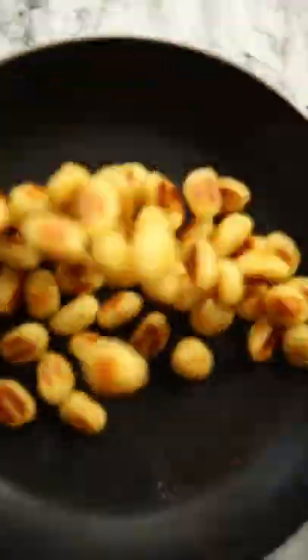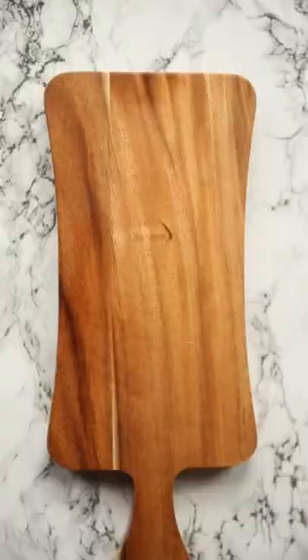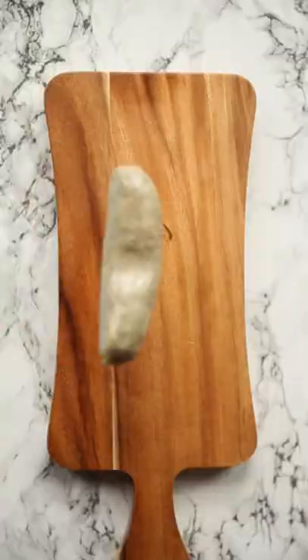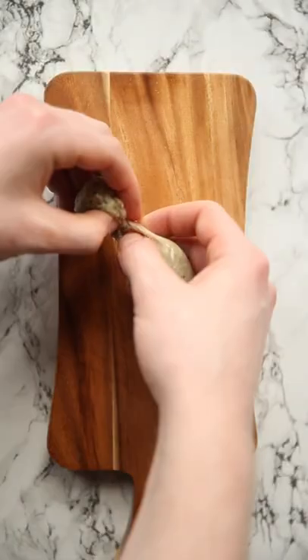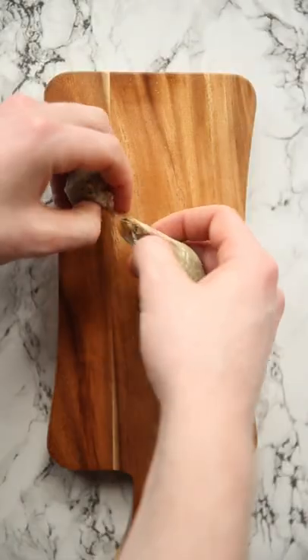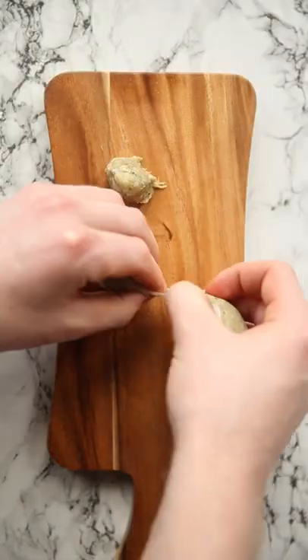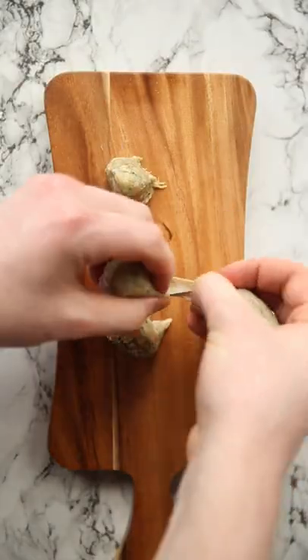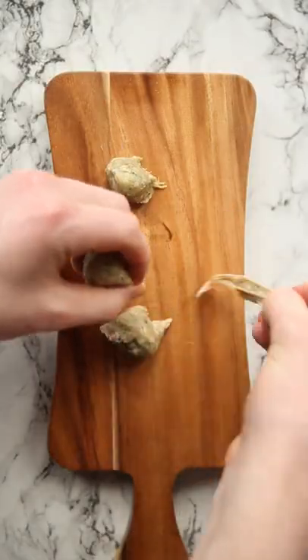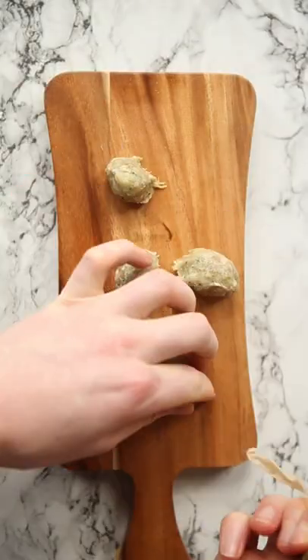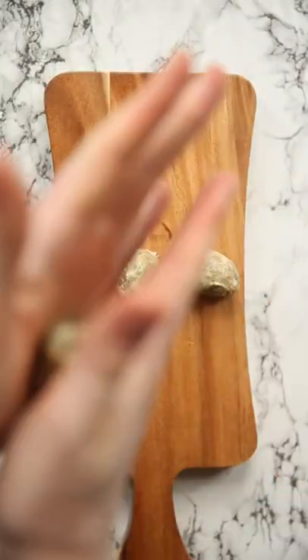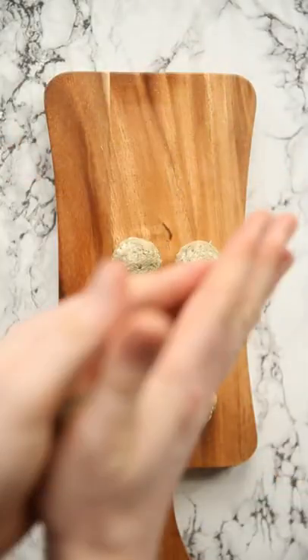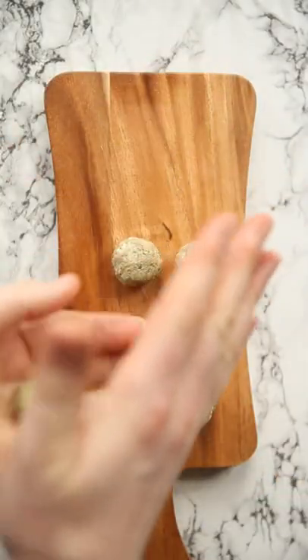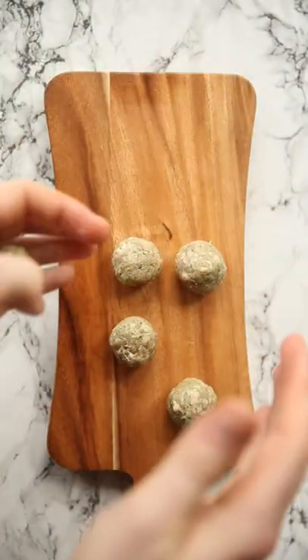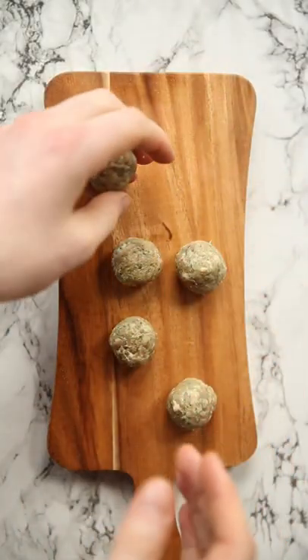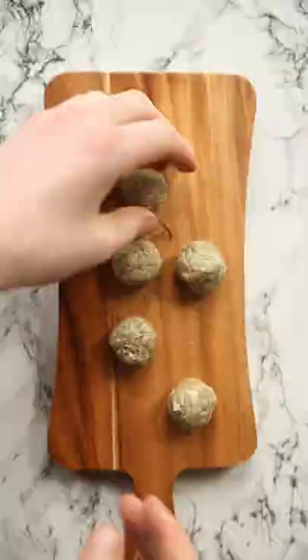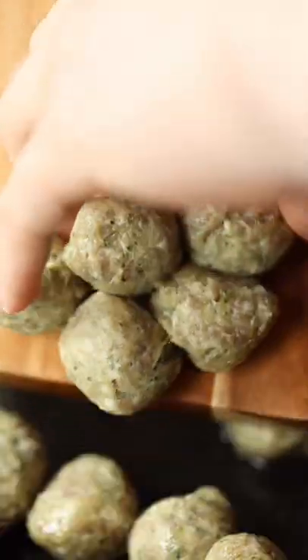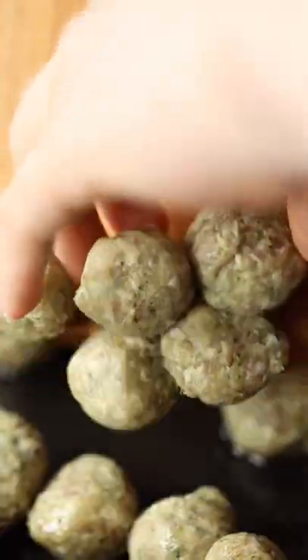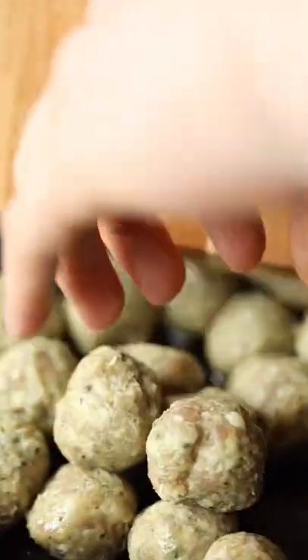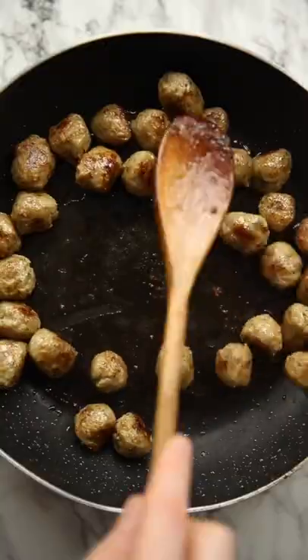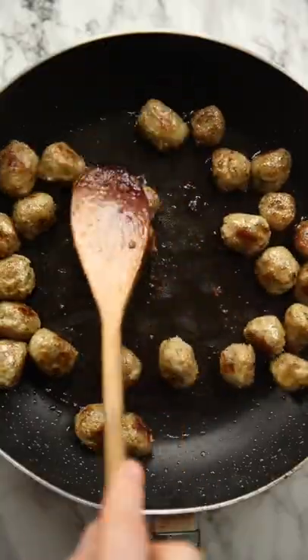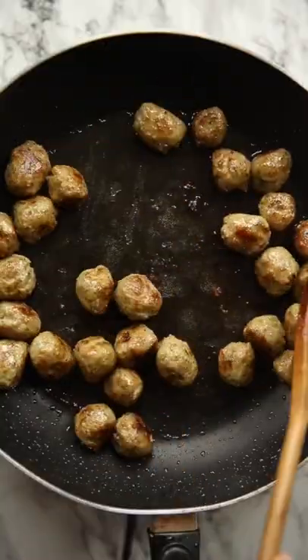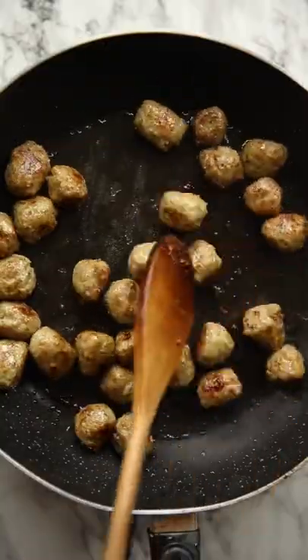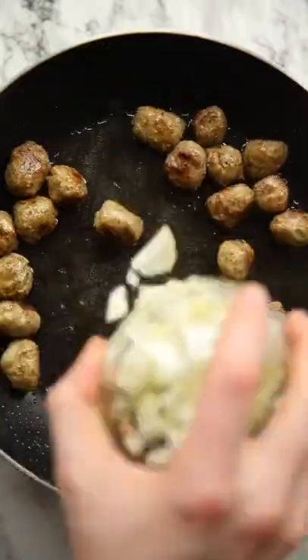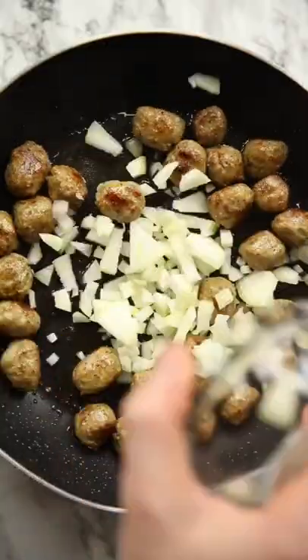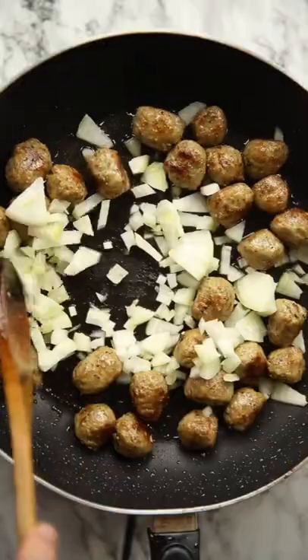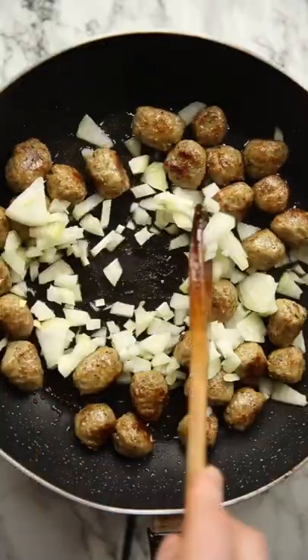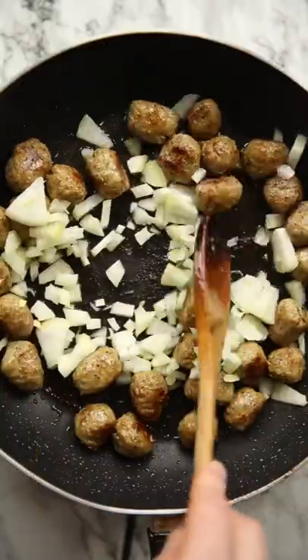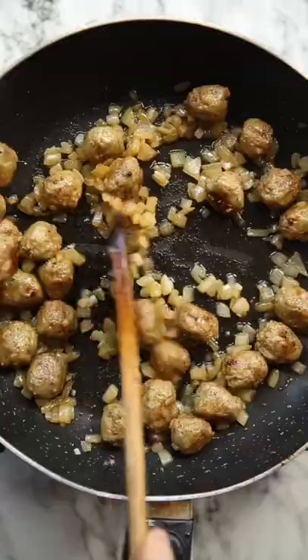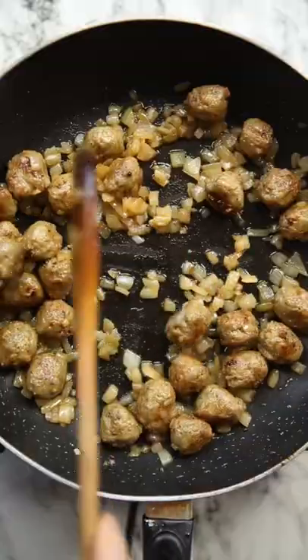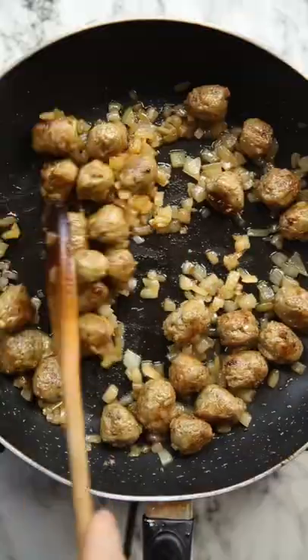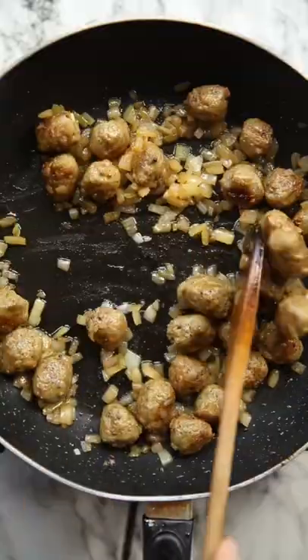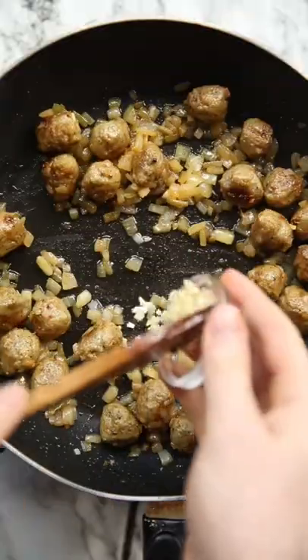Then we're going to grab some sausages and squeeze out the meat and roll it into some mini meatballs. Fry them off, then add in some onion and garlic along with some tomato puree.